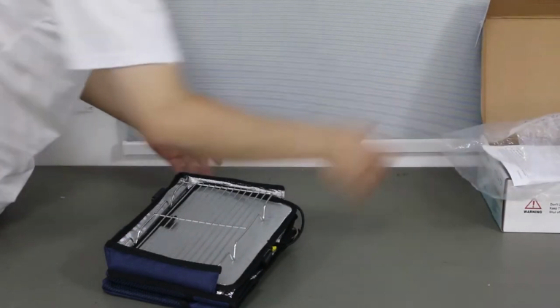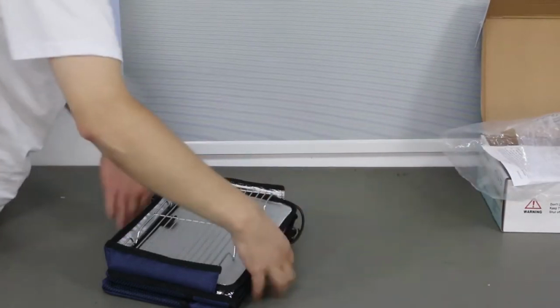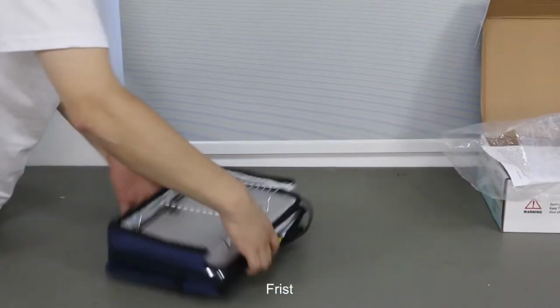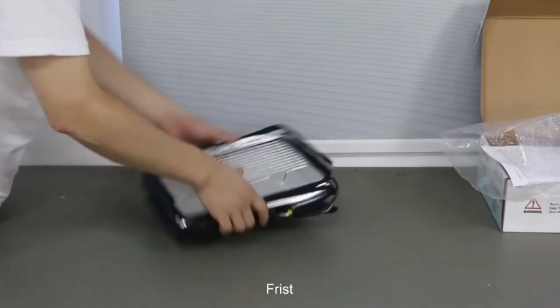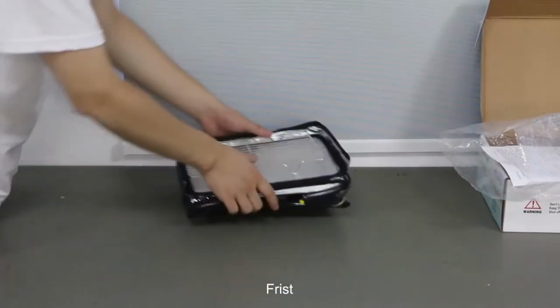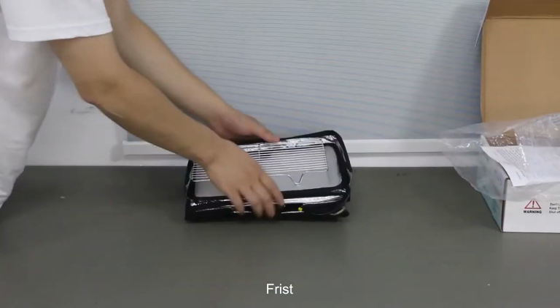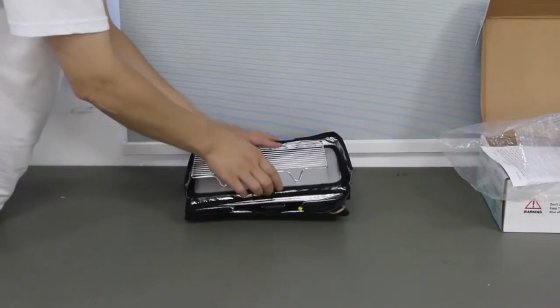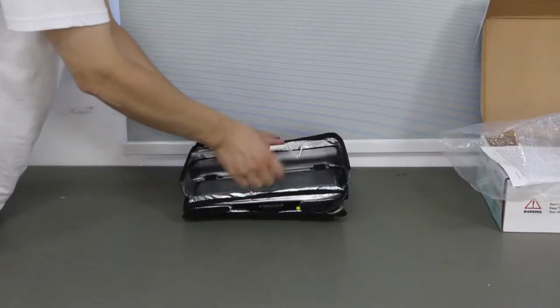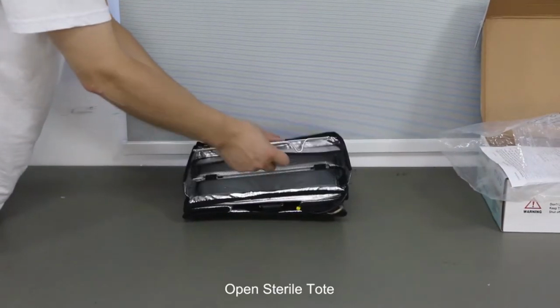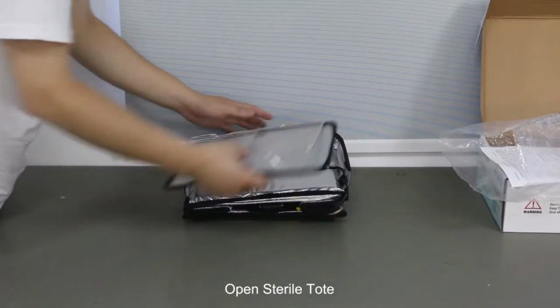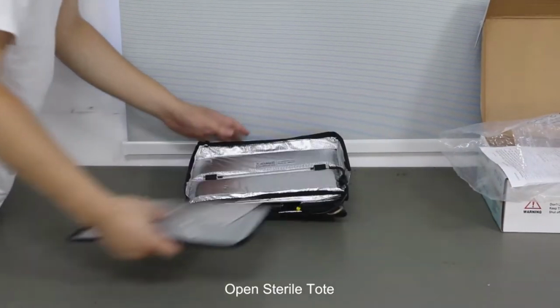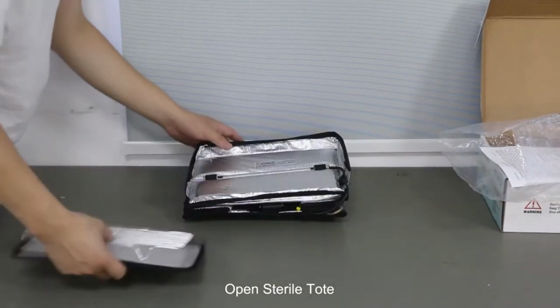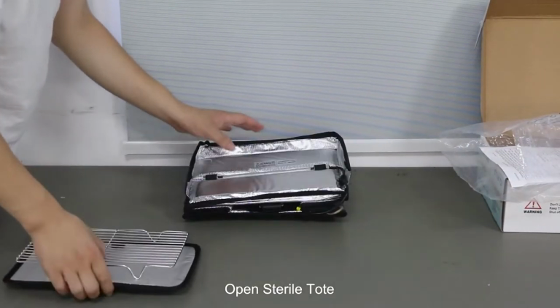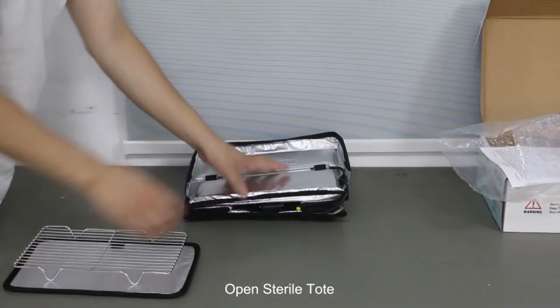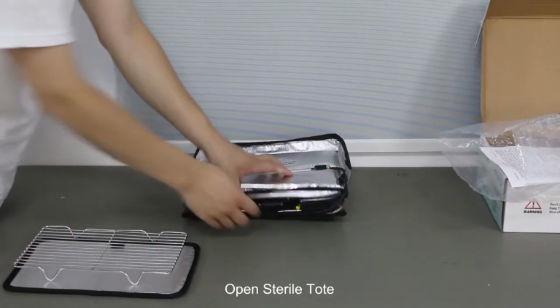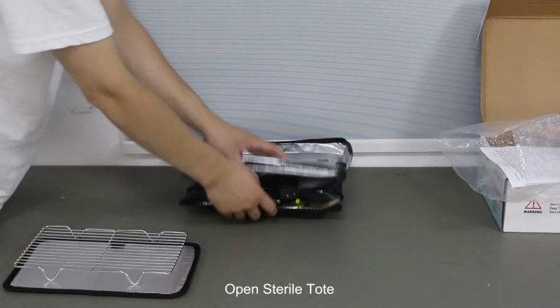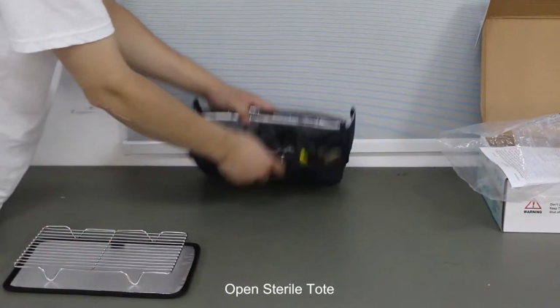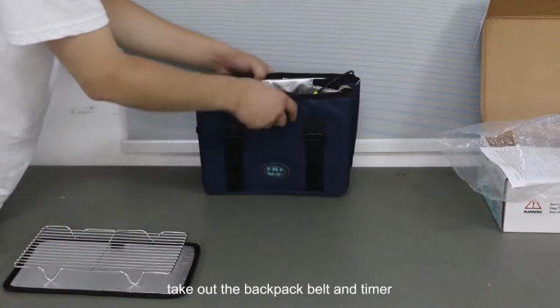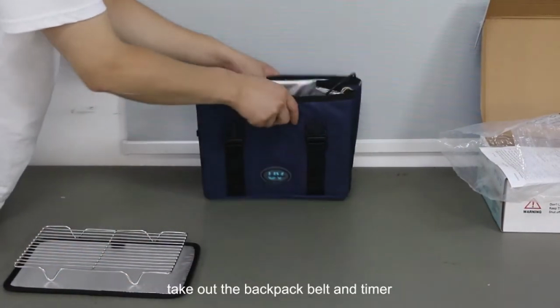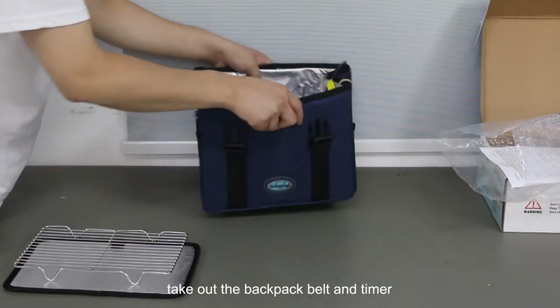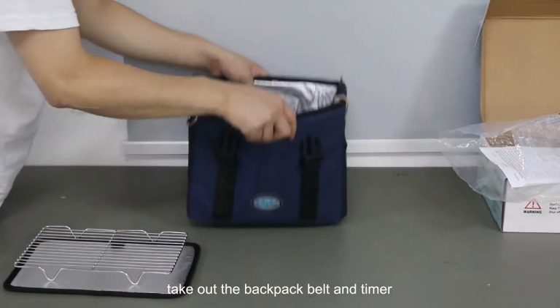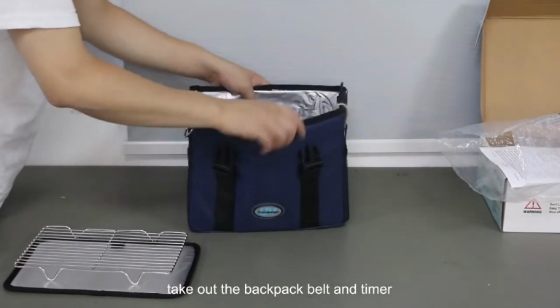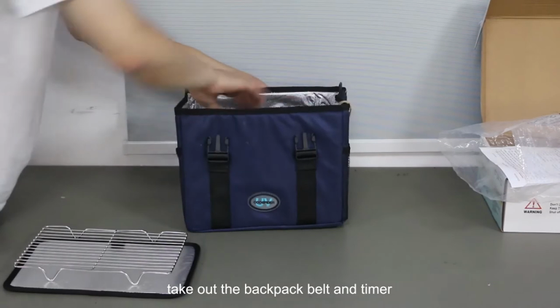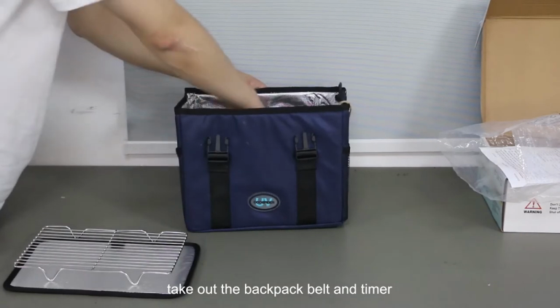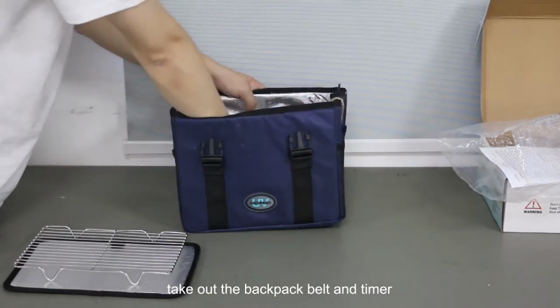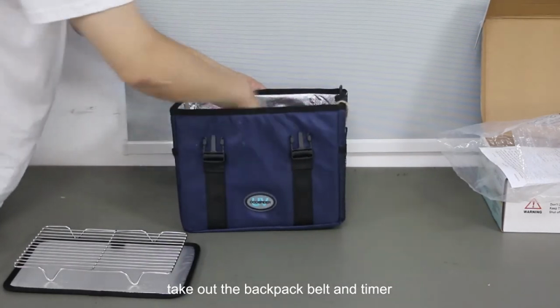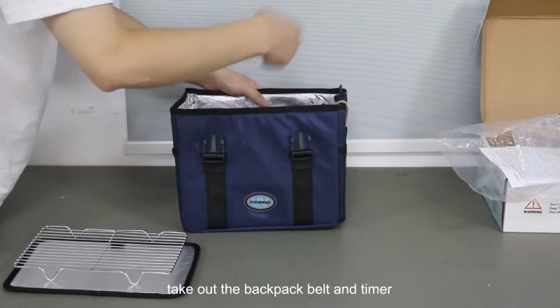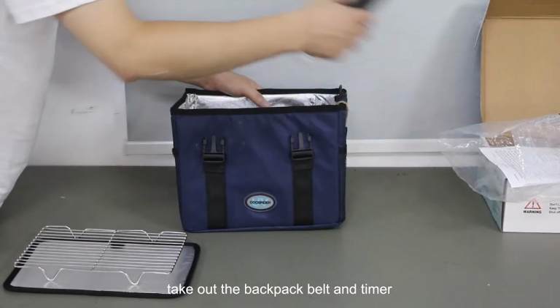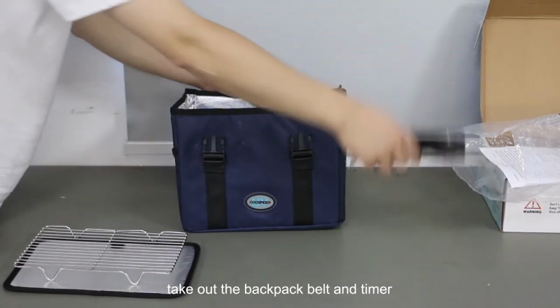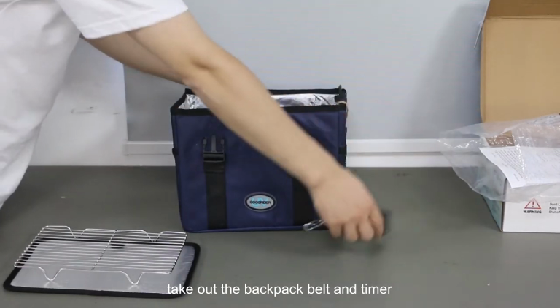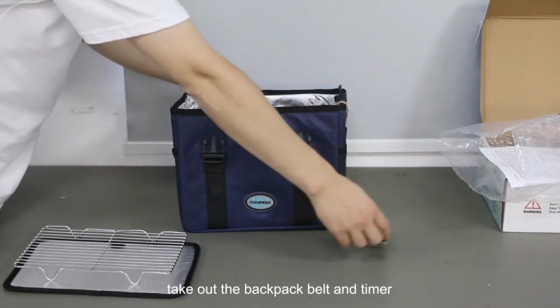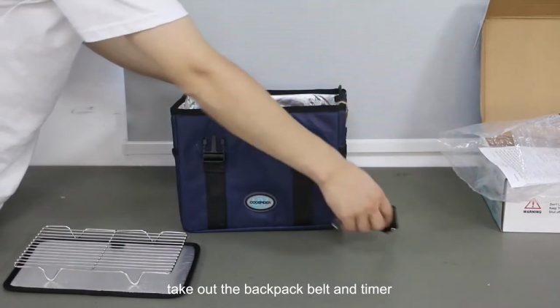First, open the Stereo Tote, then take out the backpack belt and timer.